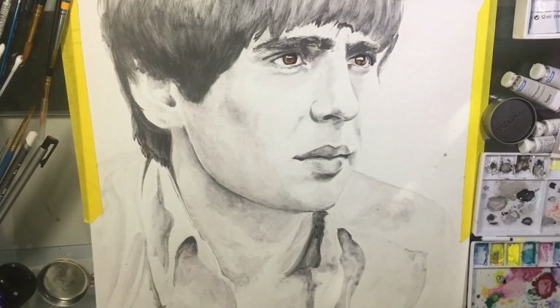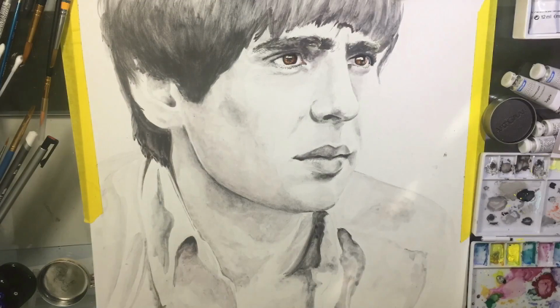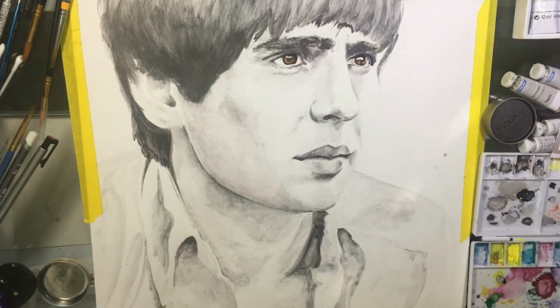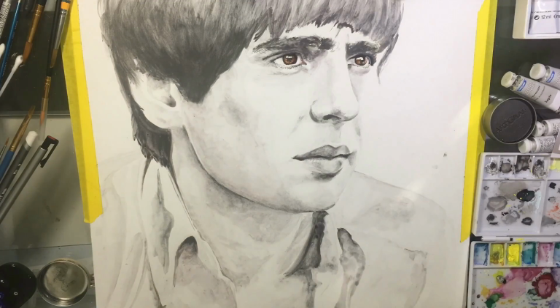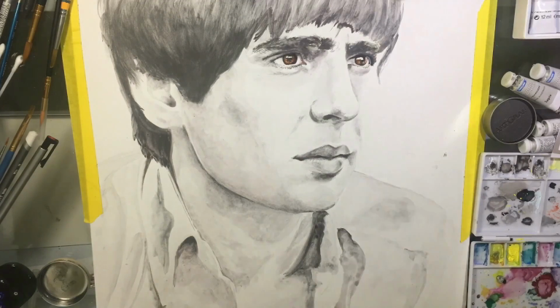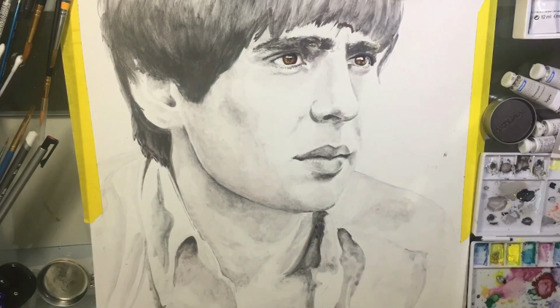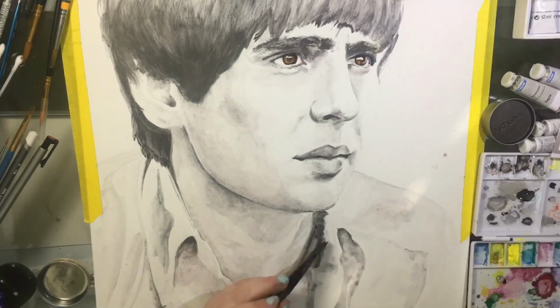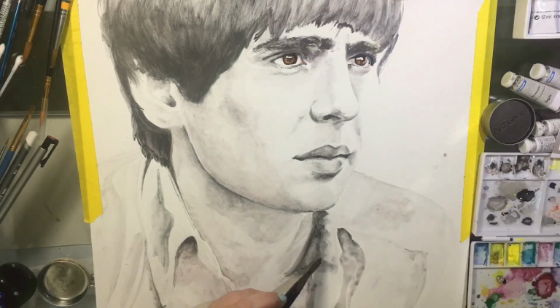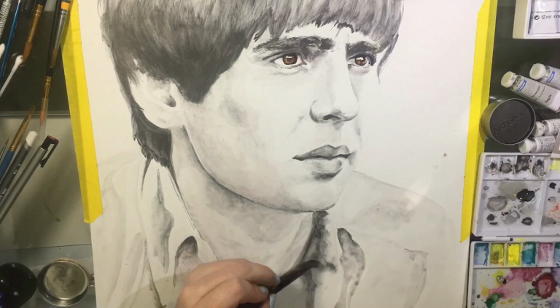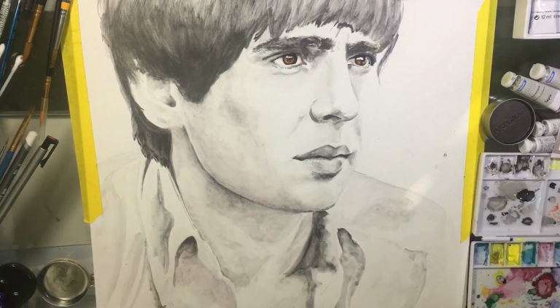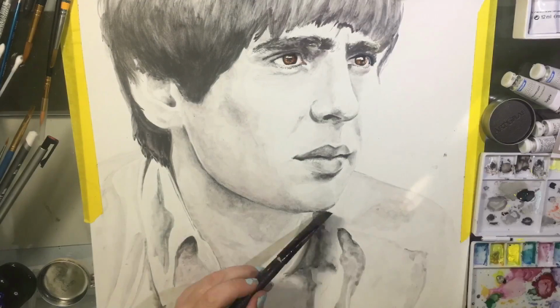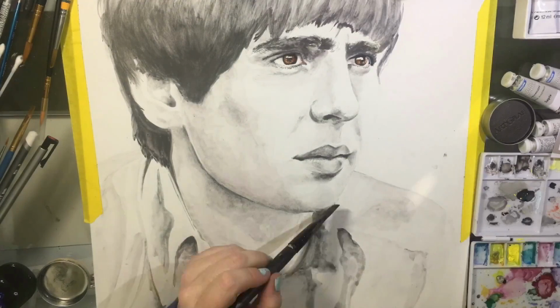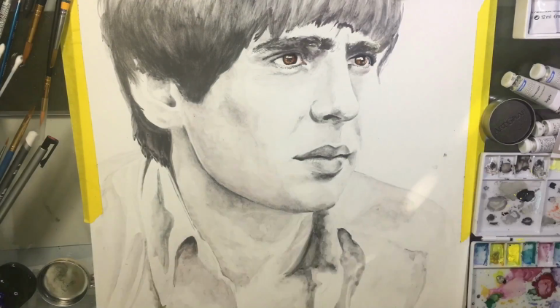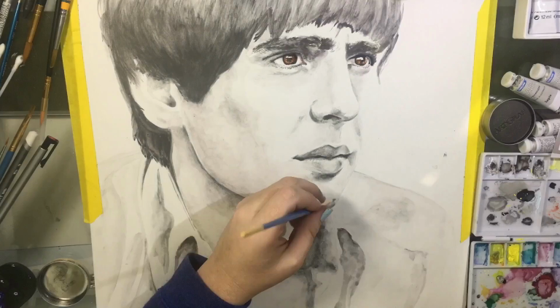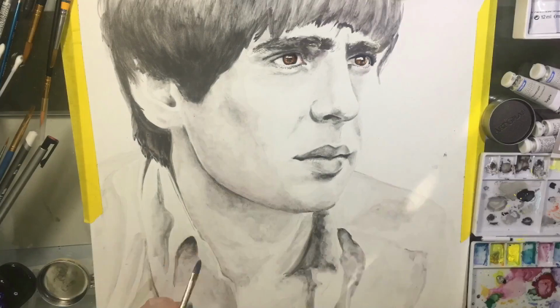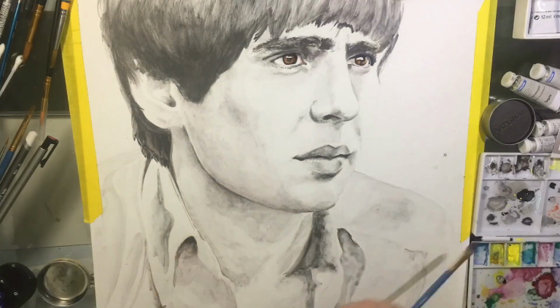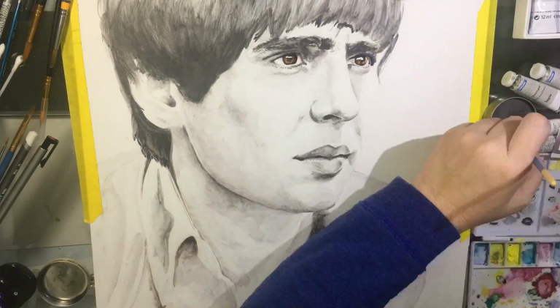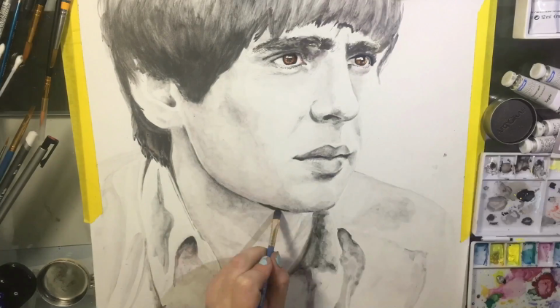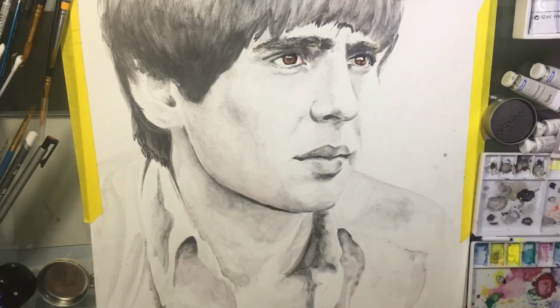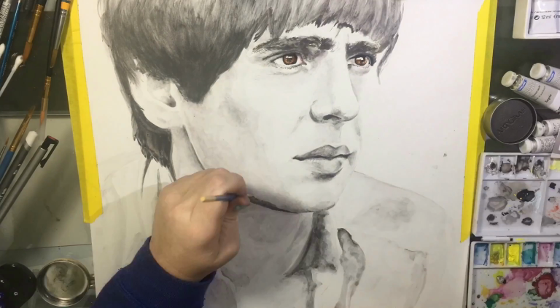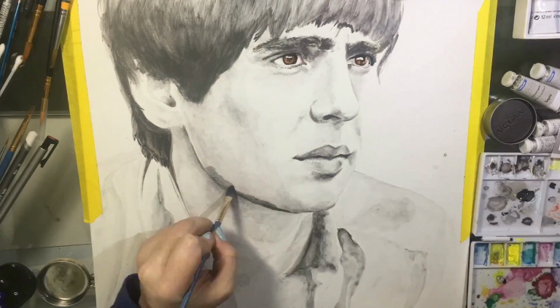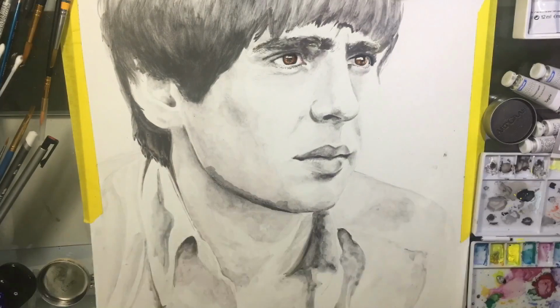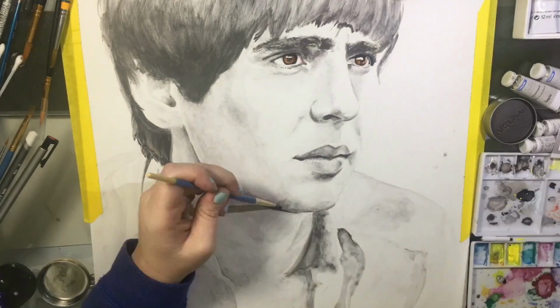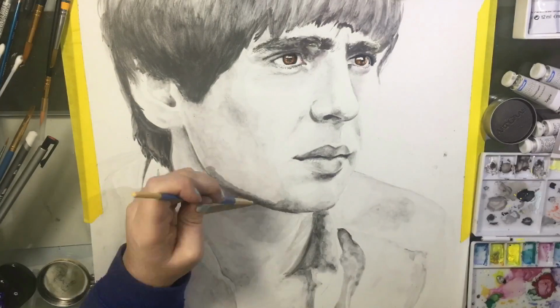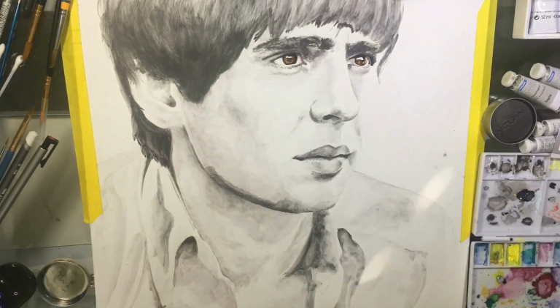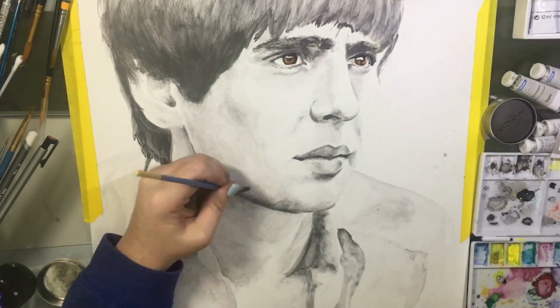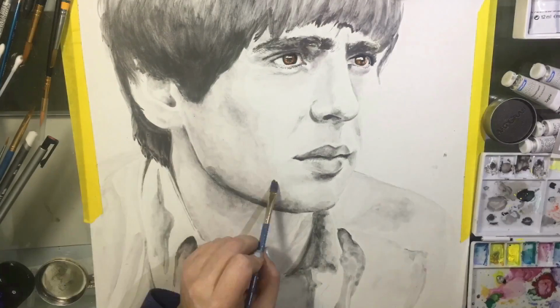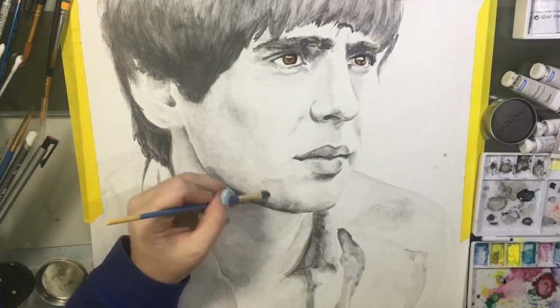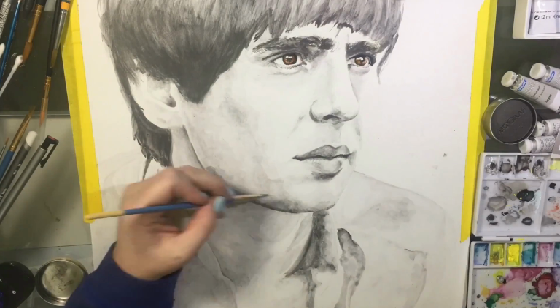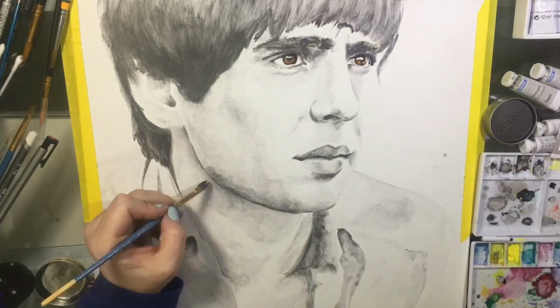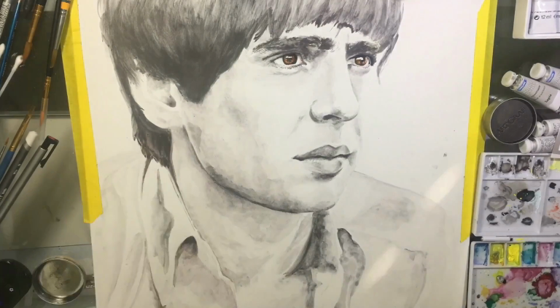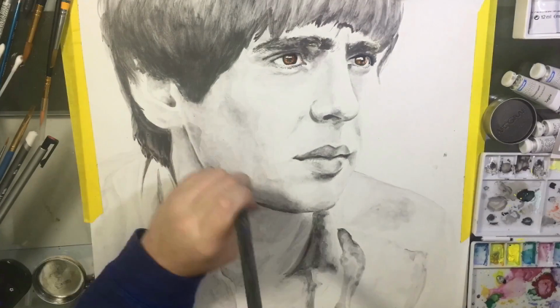I actually had a blast doing this portrait — maybe it's just because of my love of the subject, but it was a very stress-free experience, which is always good.